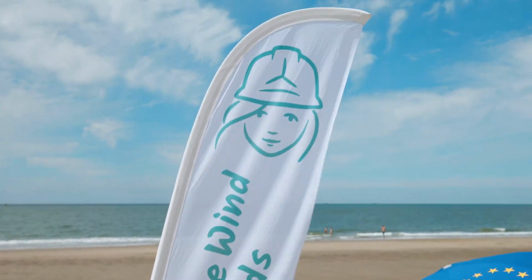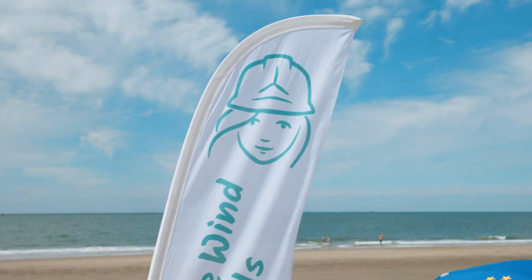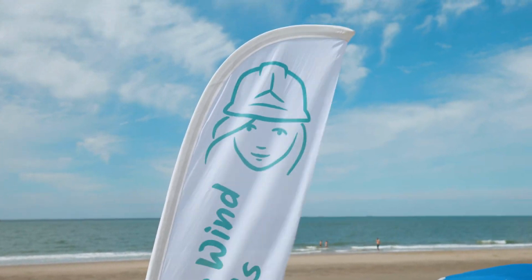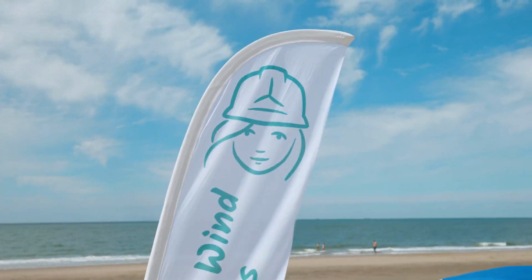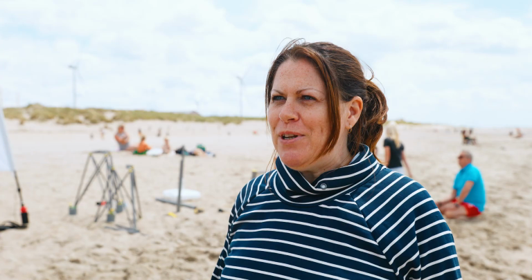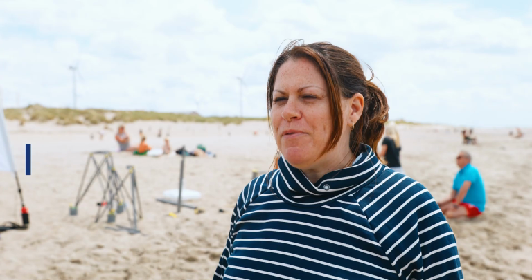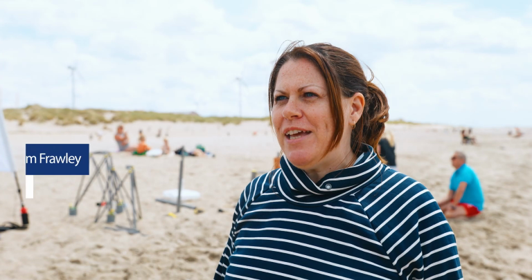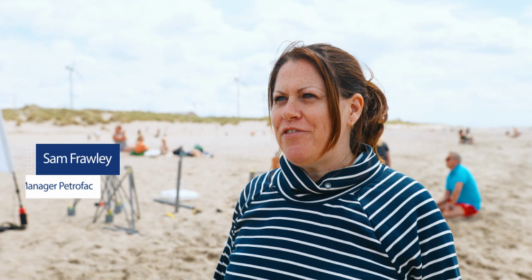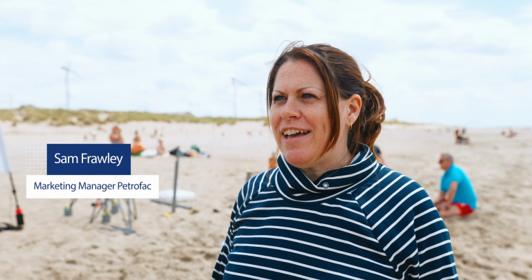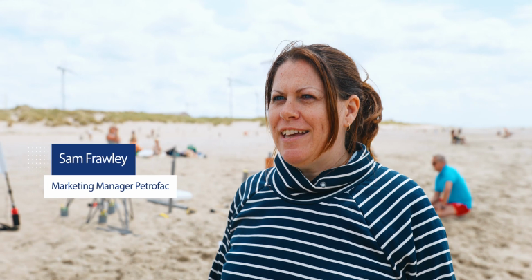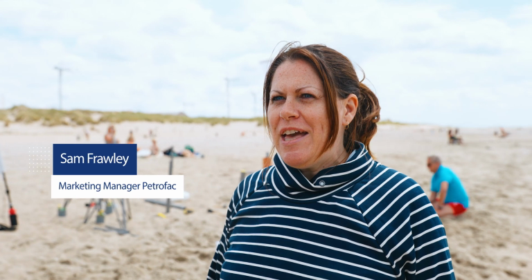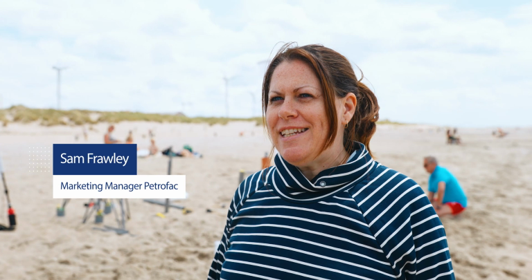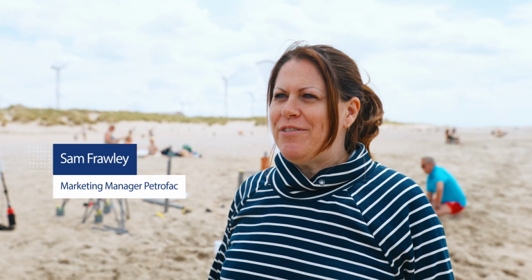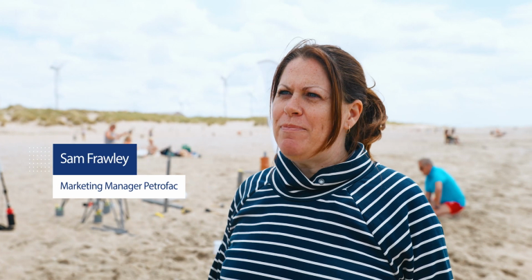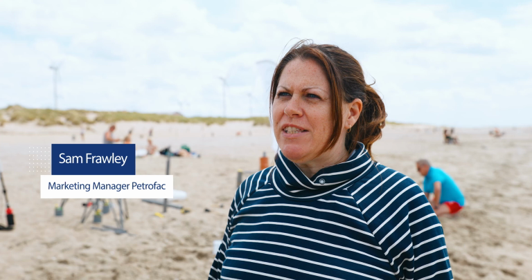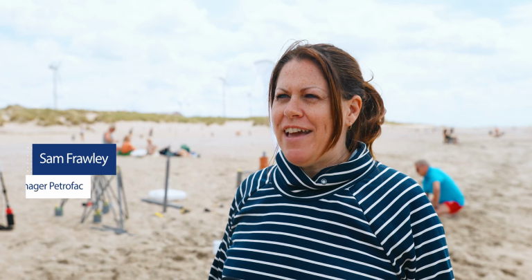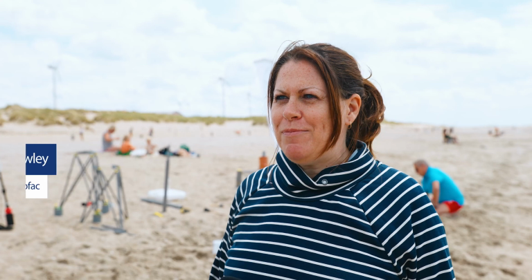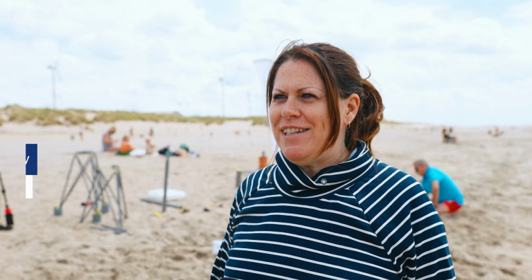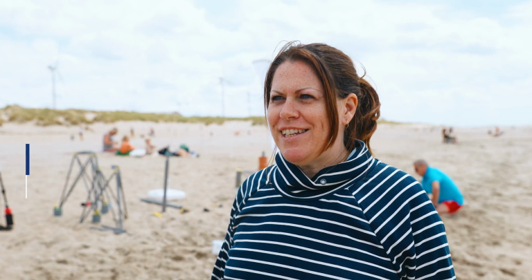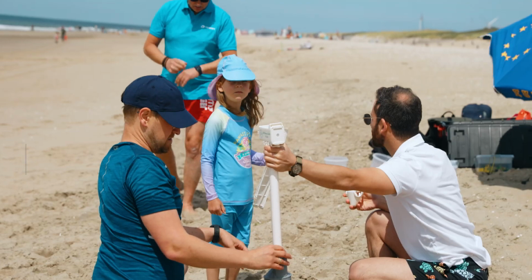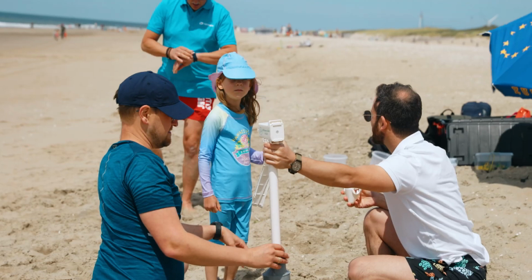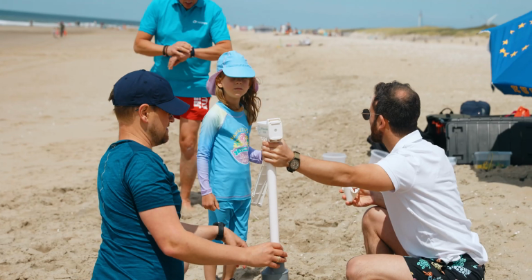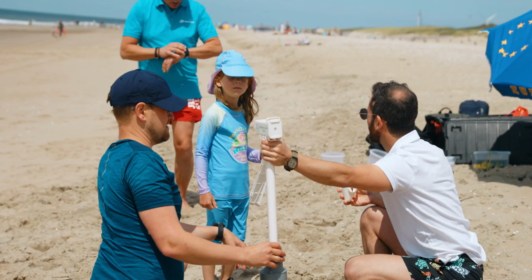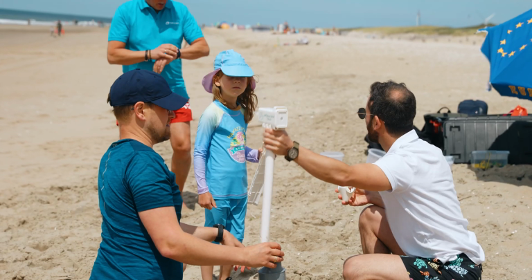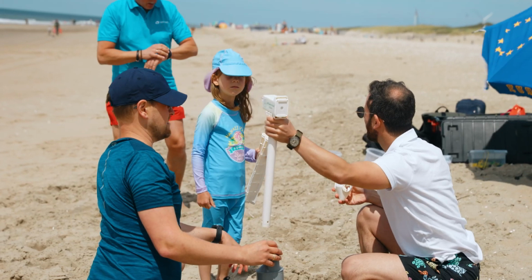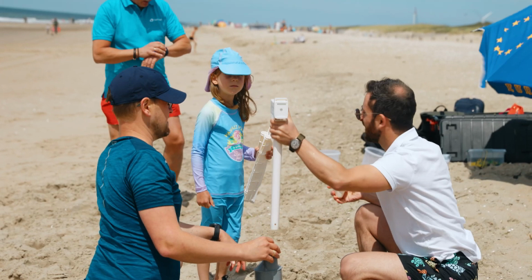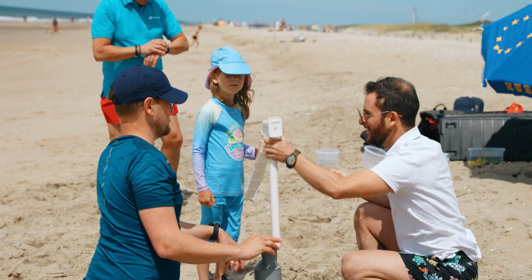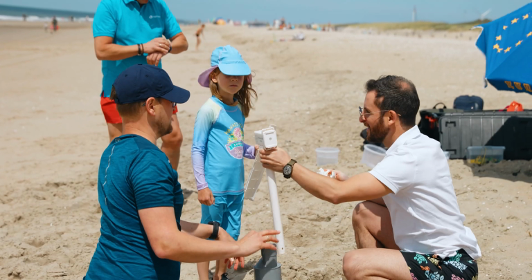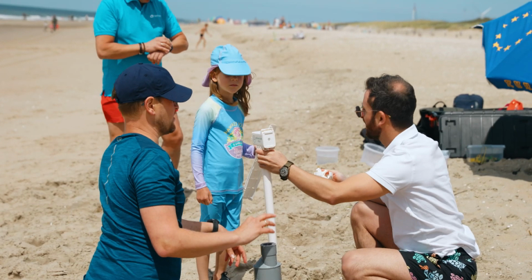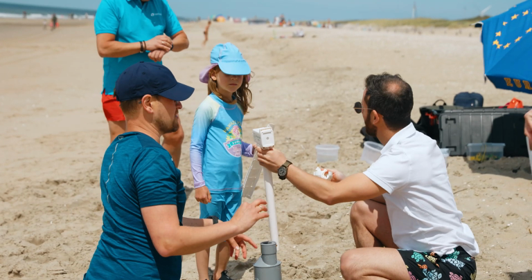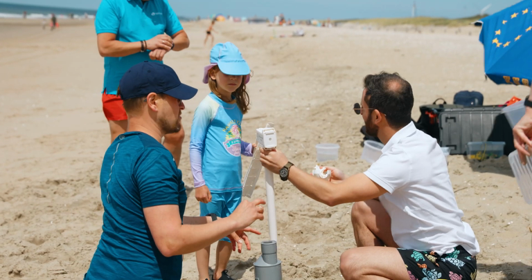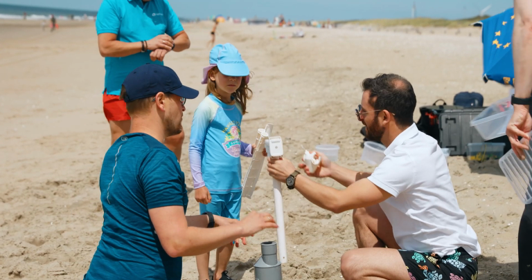I'm Sam Frawley from Petrofac, here down on Masfel Akta Beach today helping the next generation learn all about offshore wind.